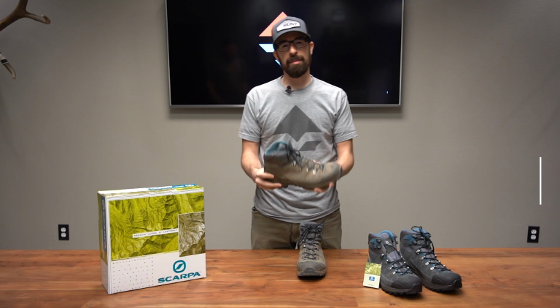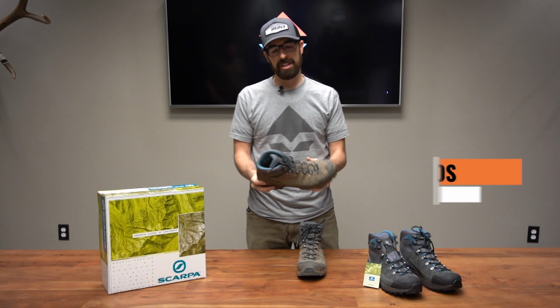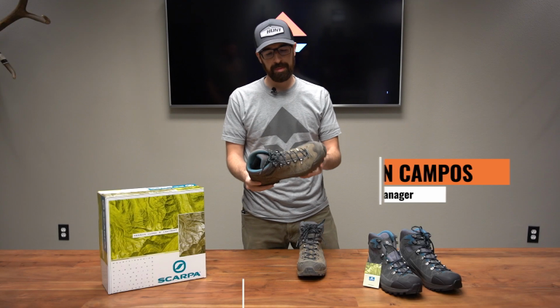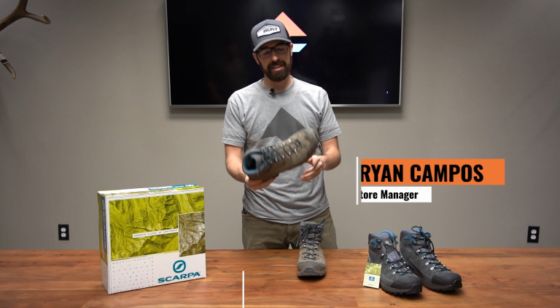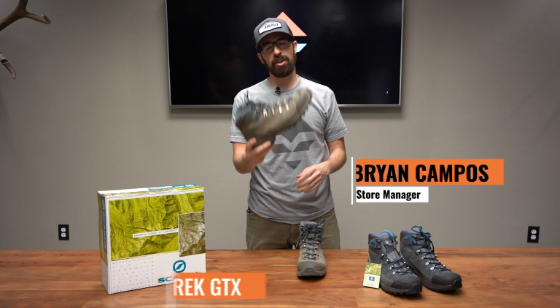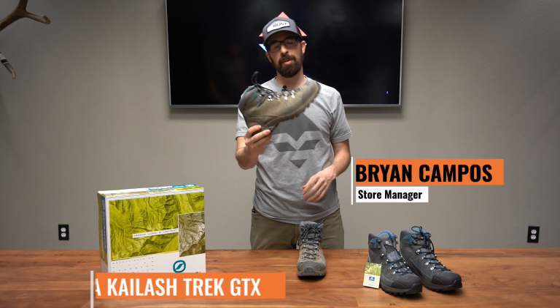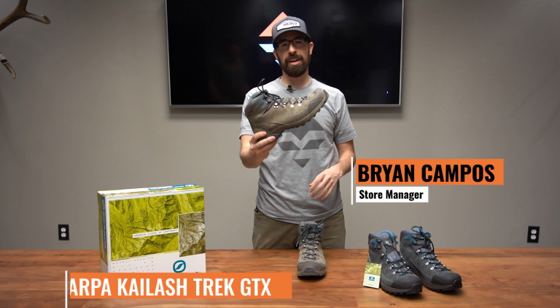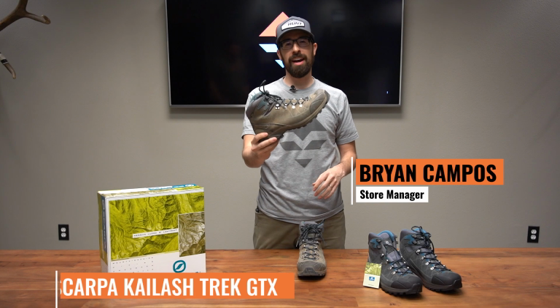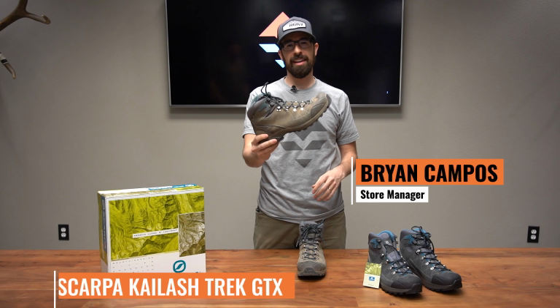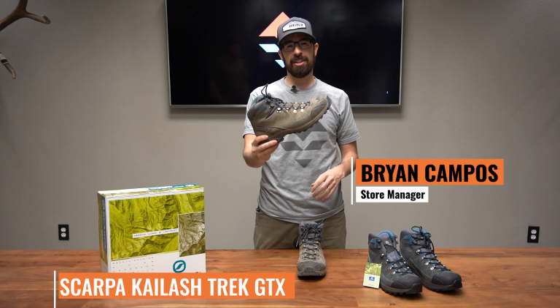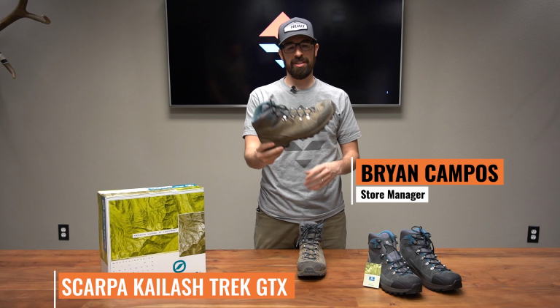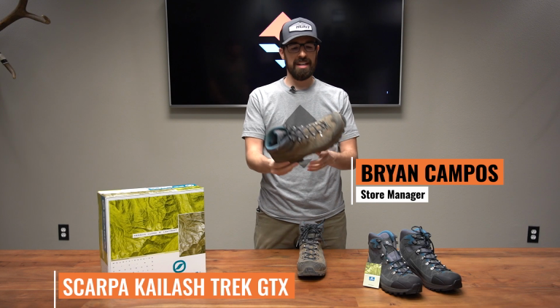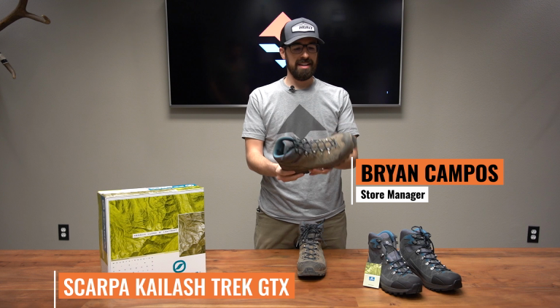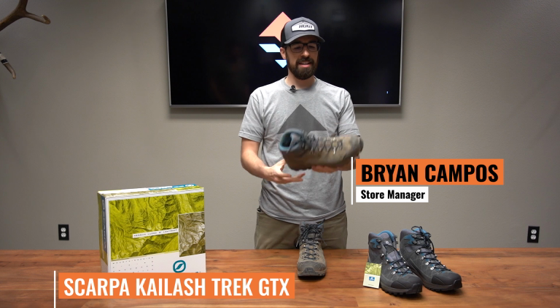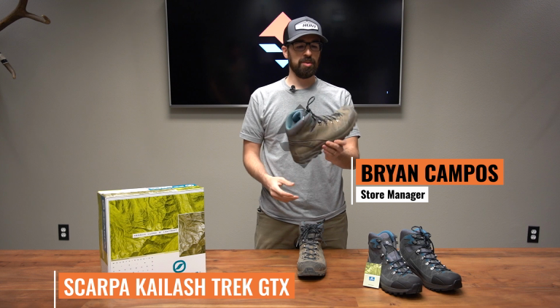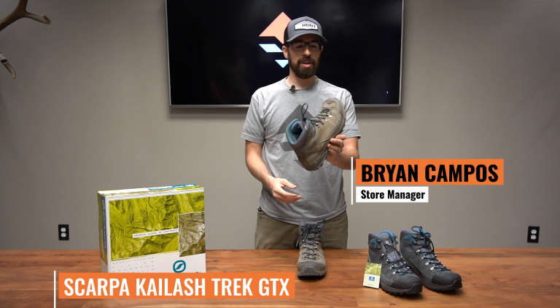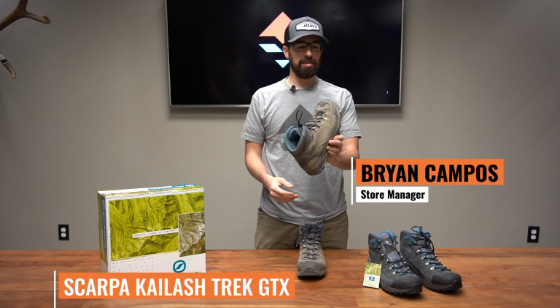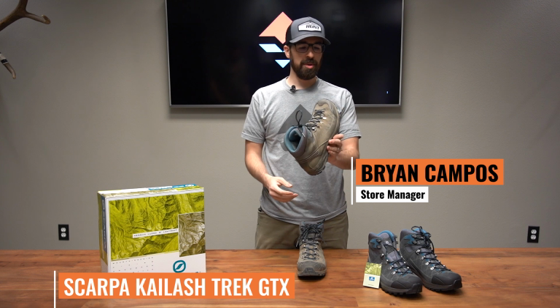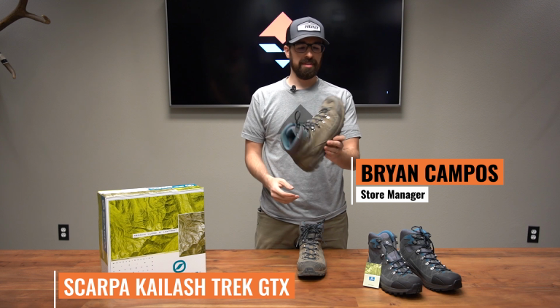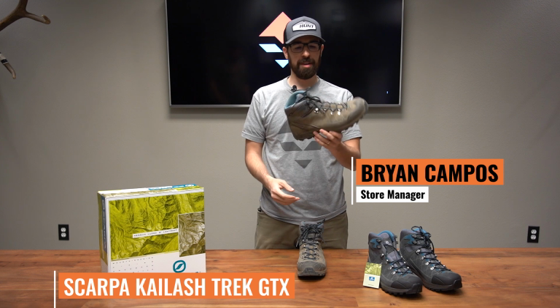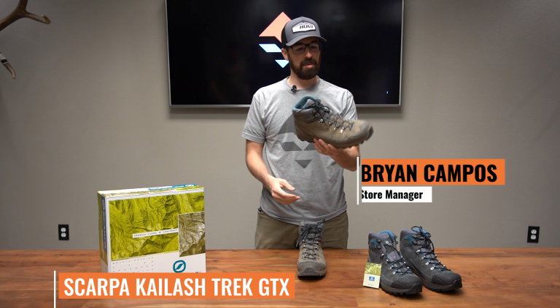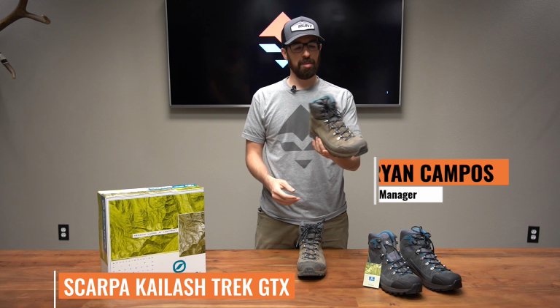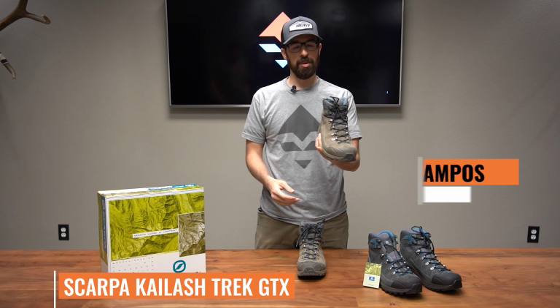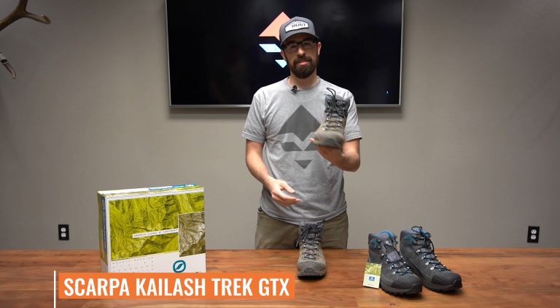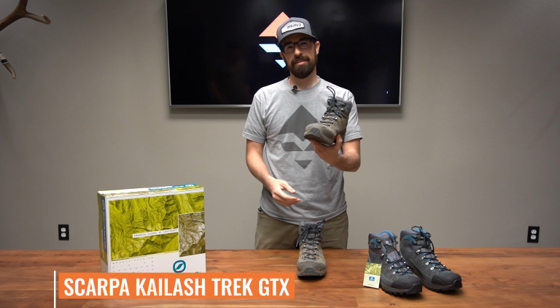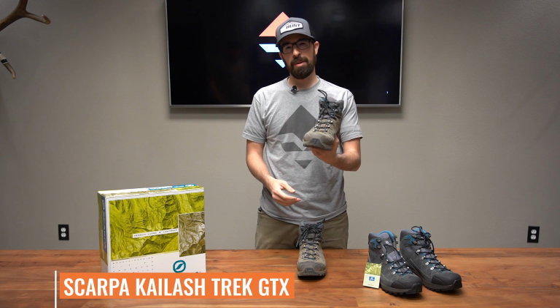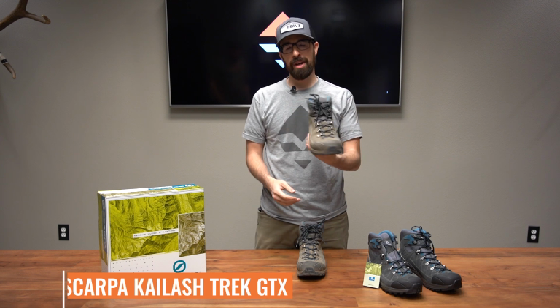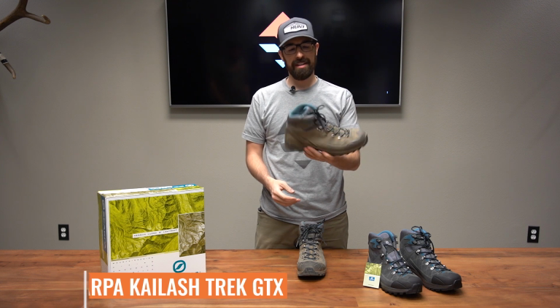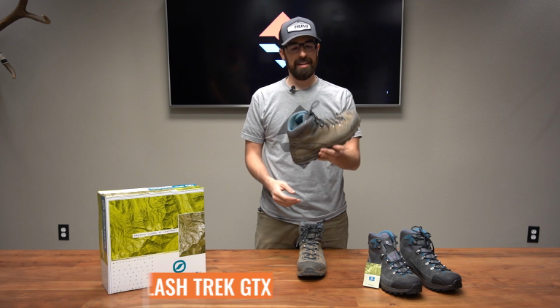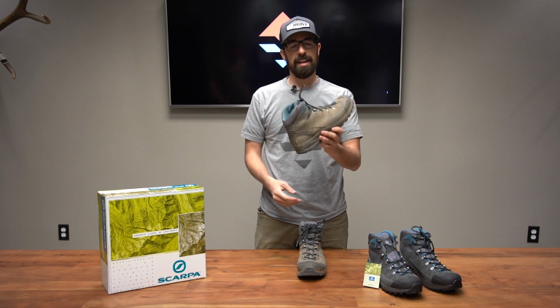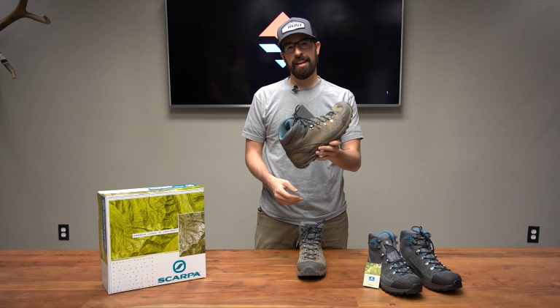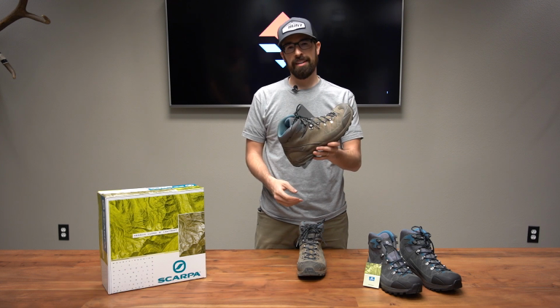Today I'm going to talk about the Scarpa Kailash. This is a really good boot — comfortable, lightweight. I like it.